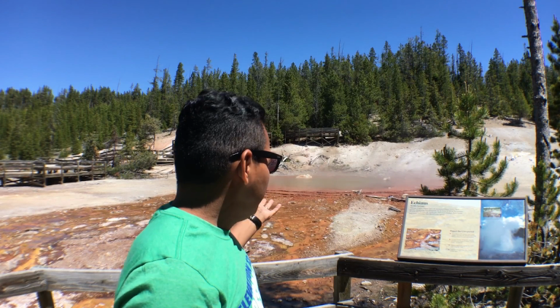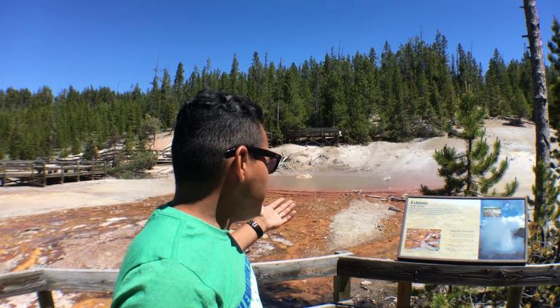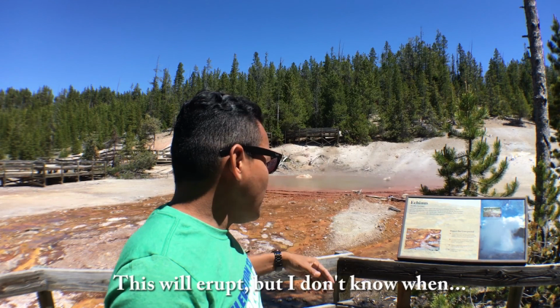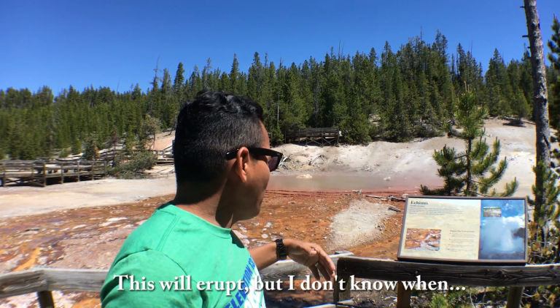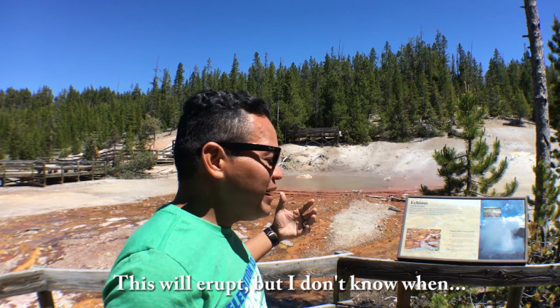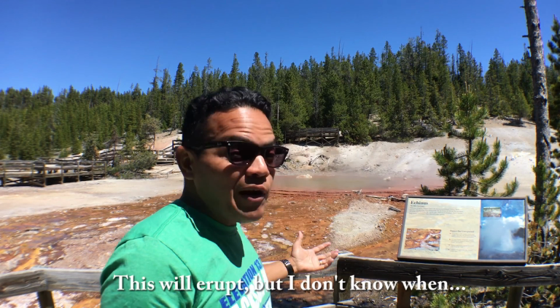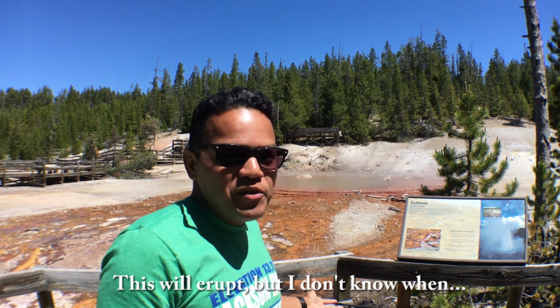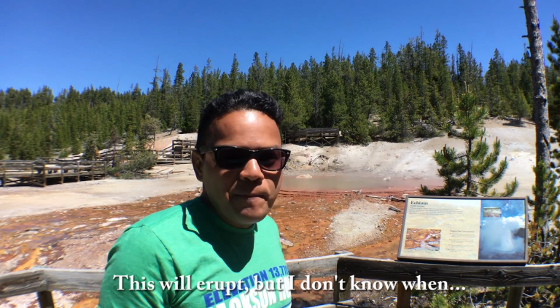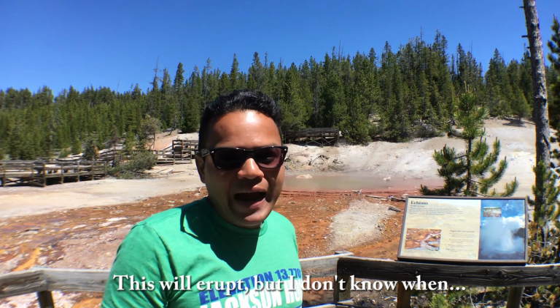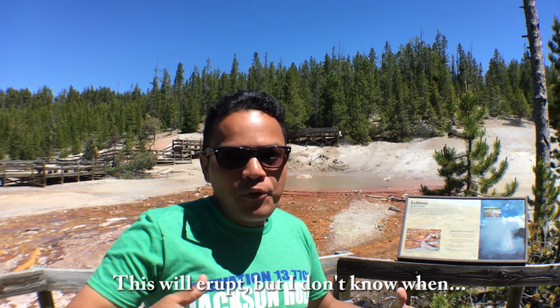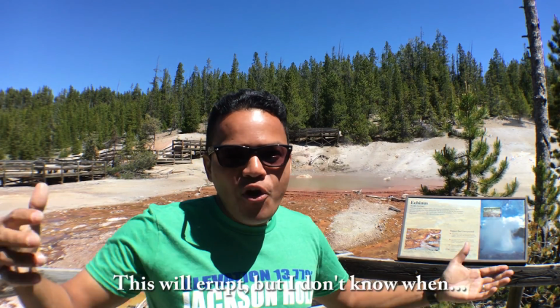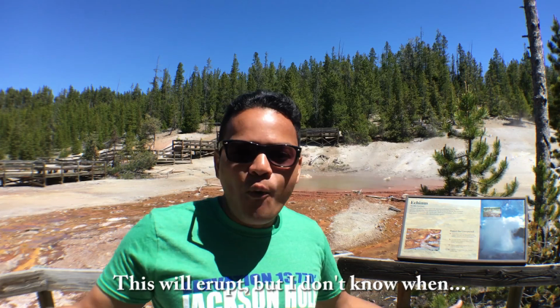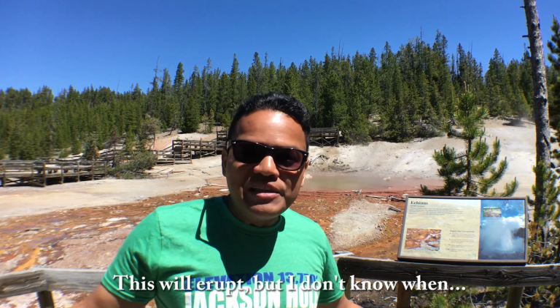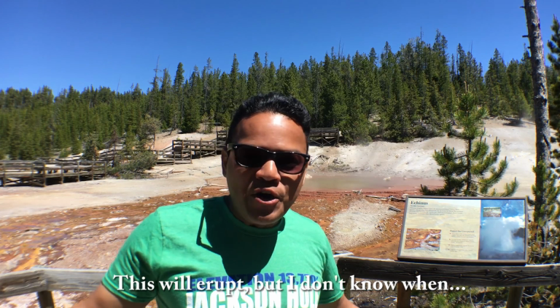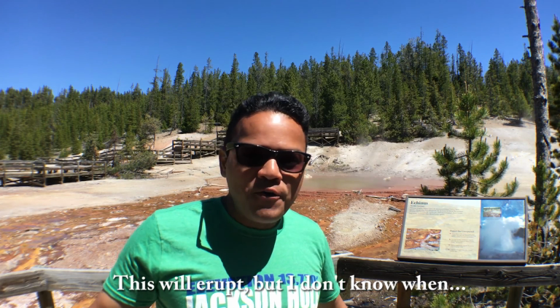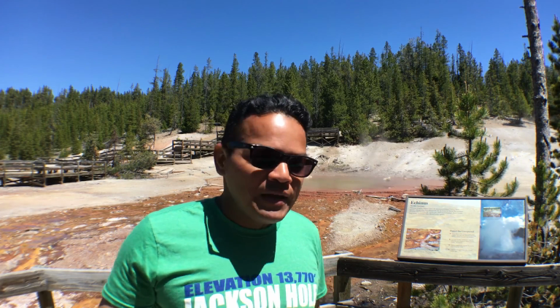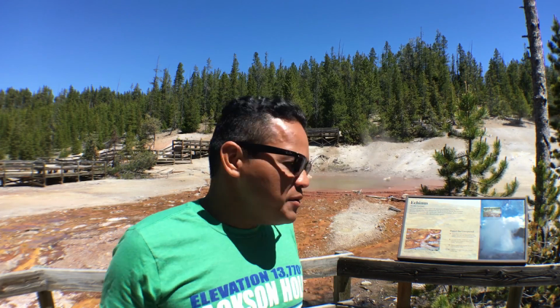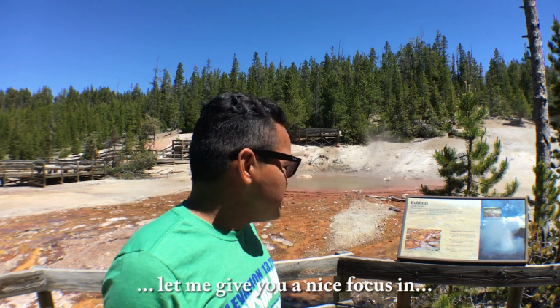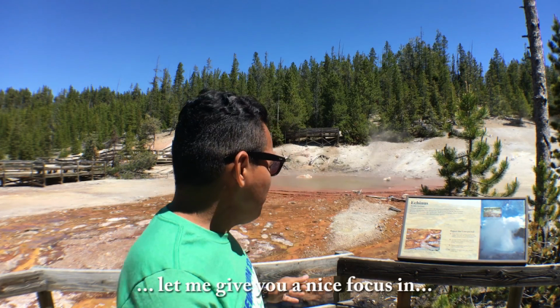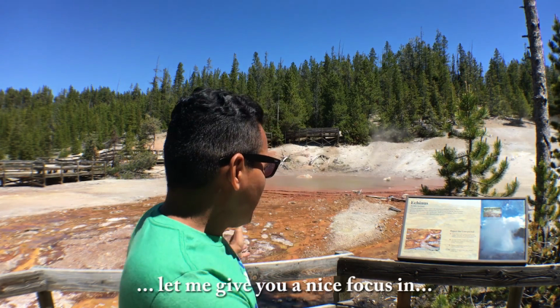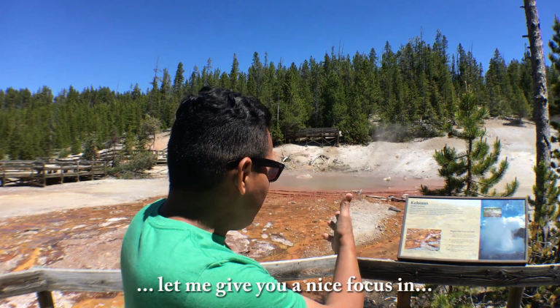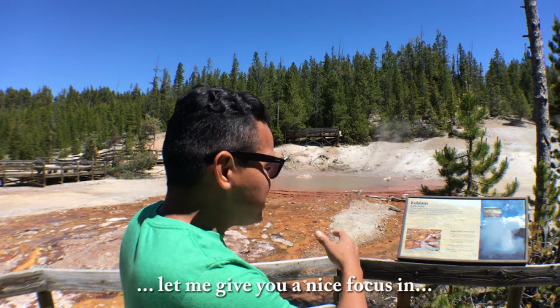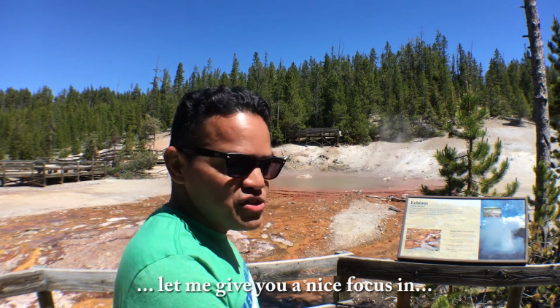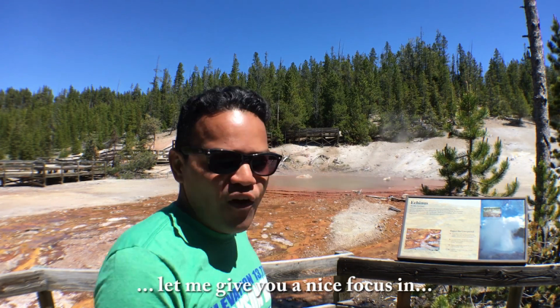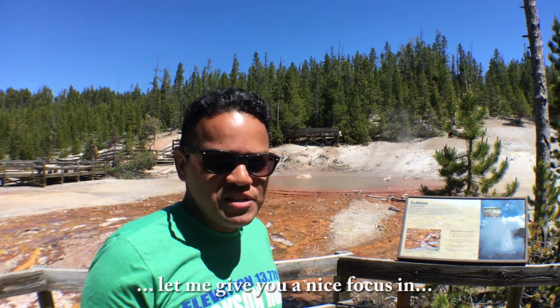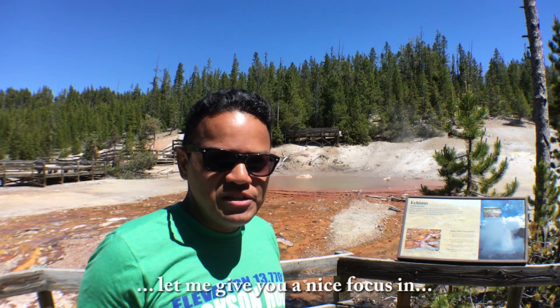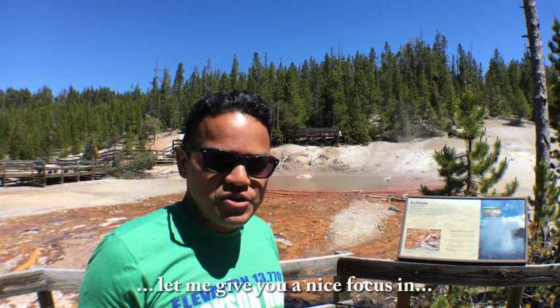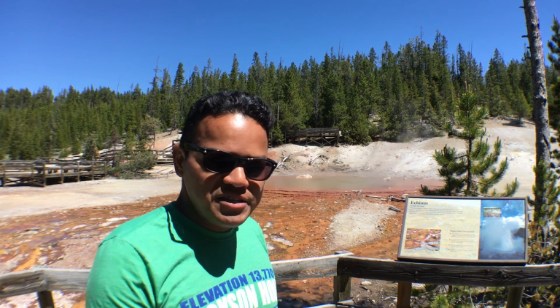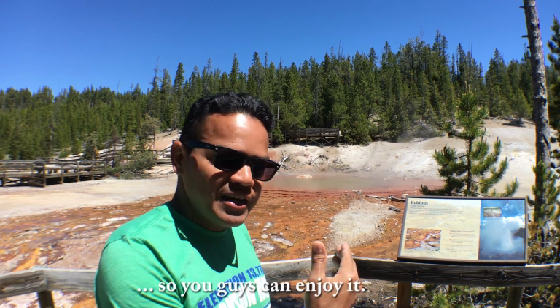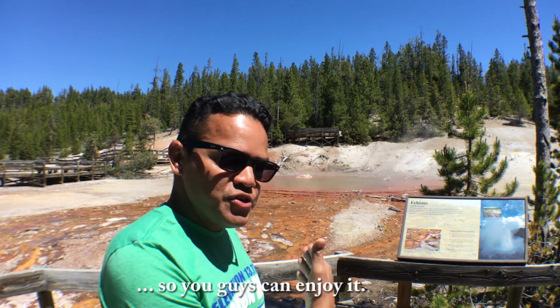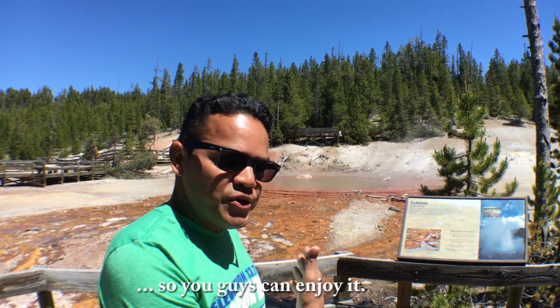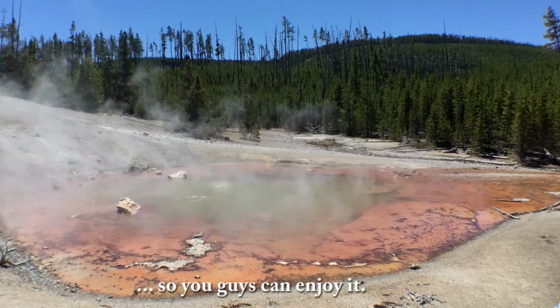This will erupt but I wouldn't know when, so let me just give you a nice loose focus so you guys can get to enjoy it.